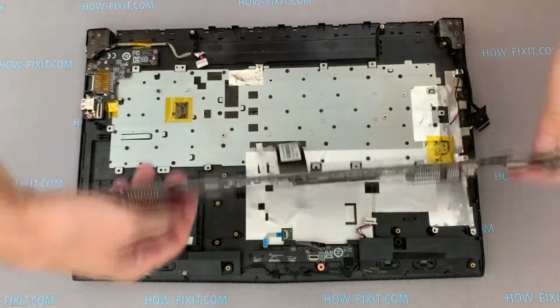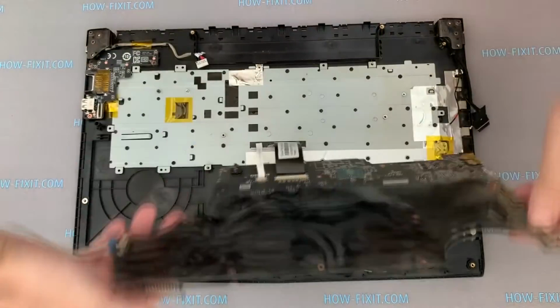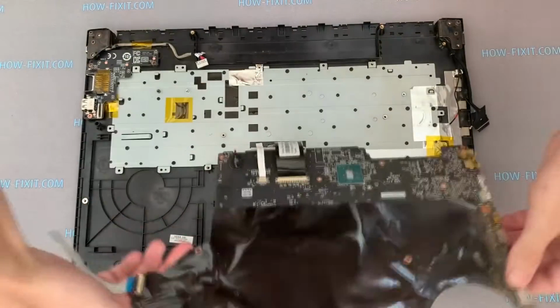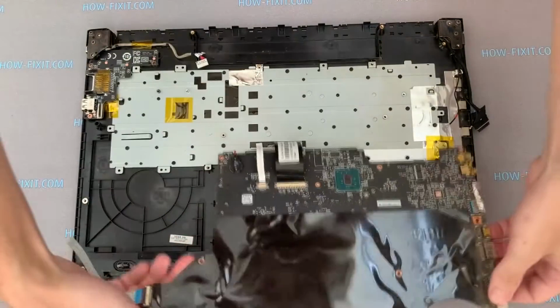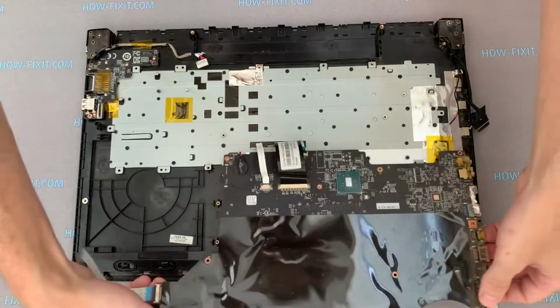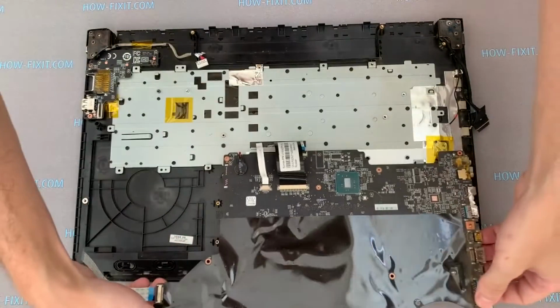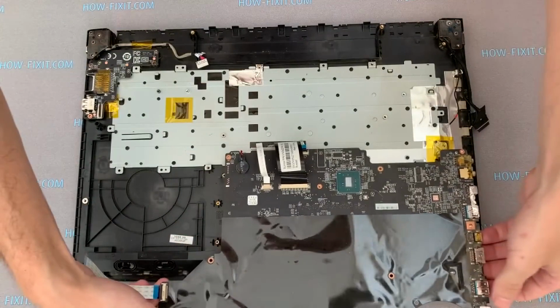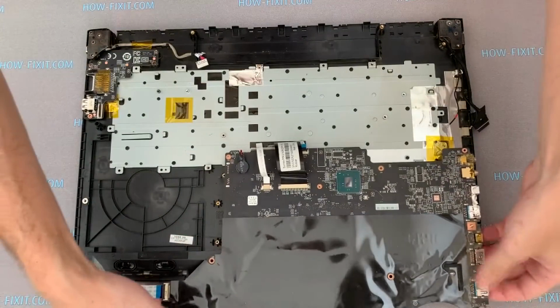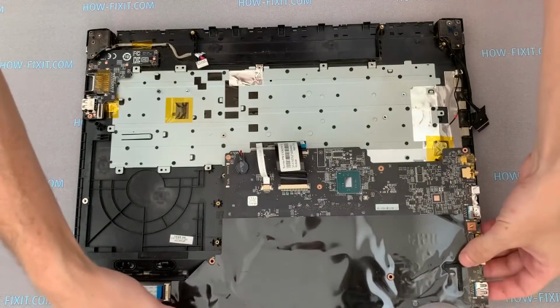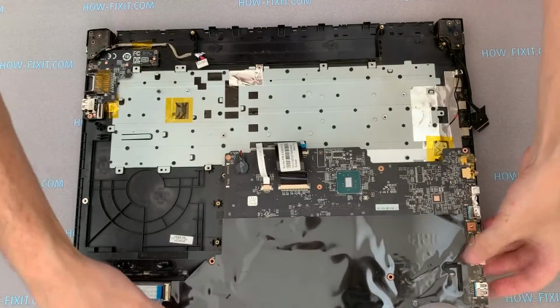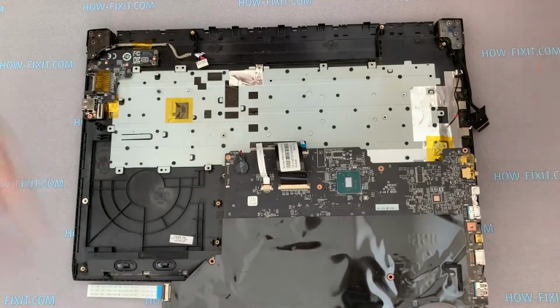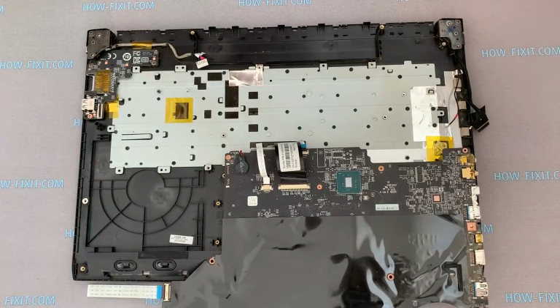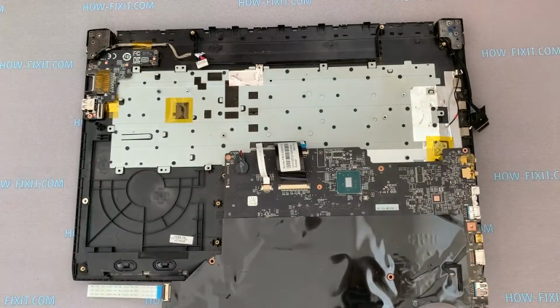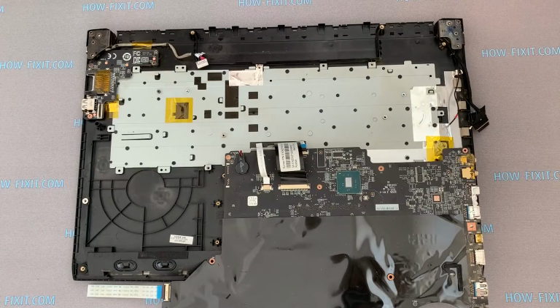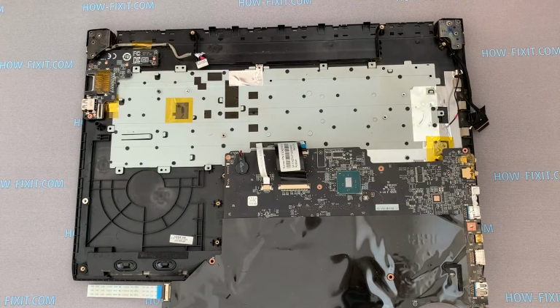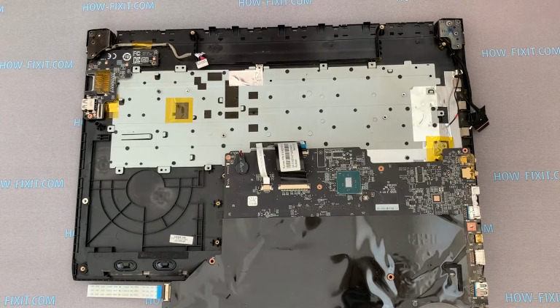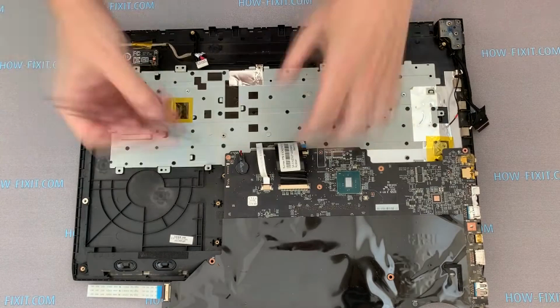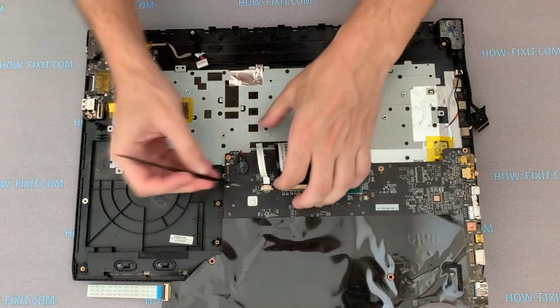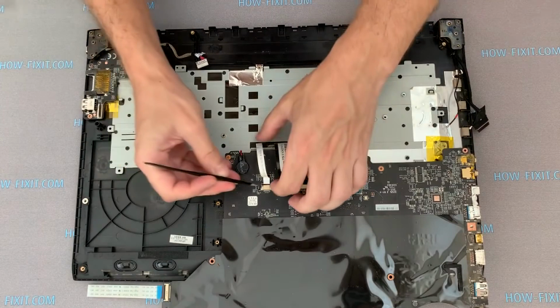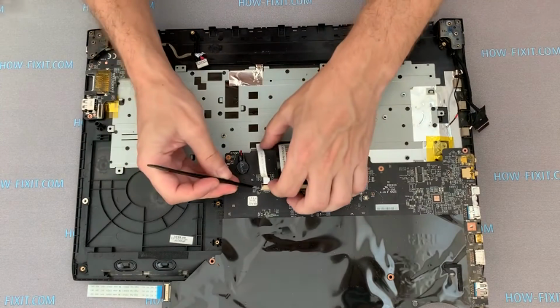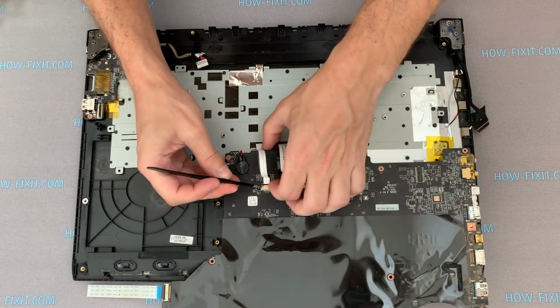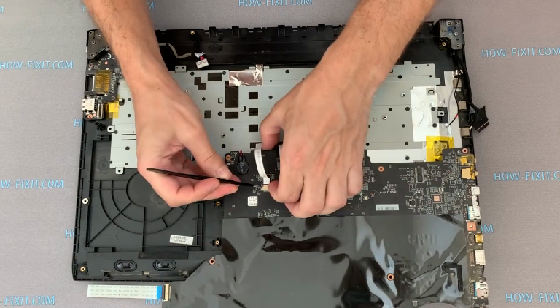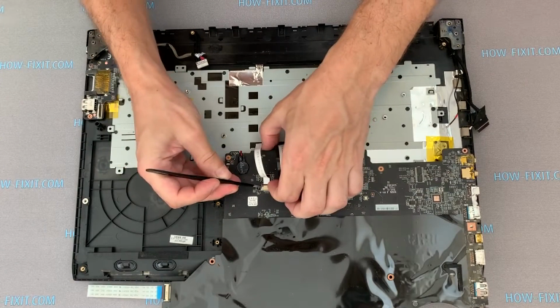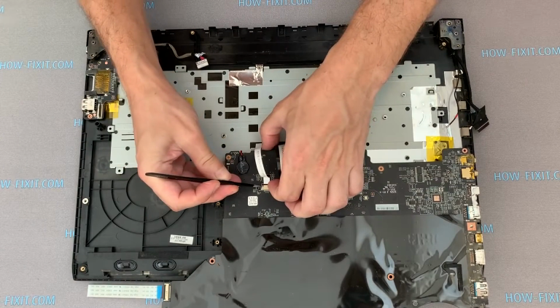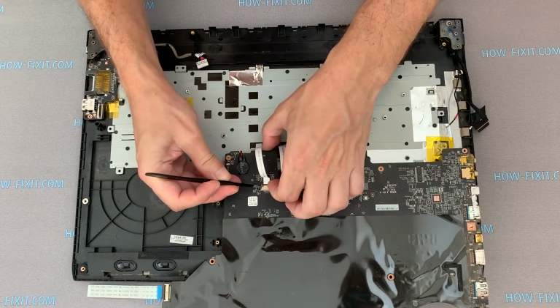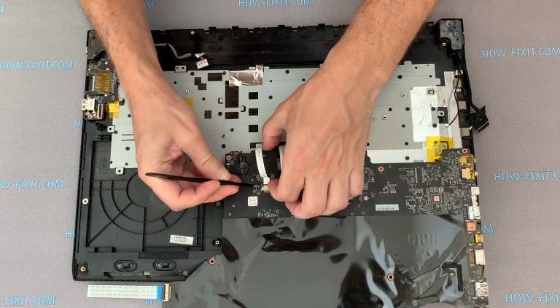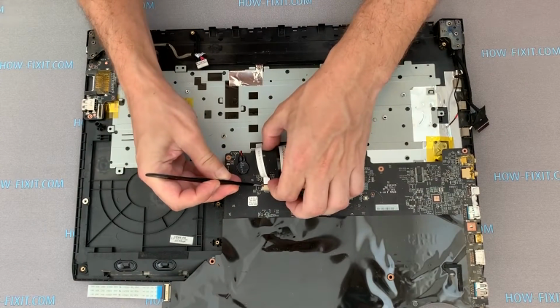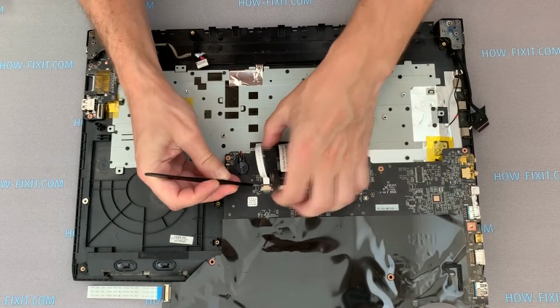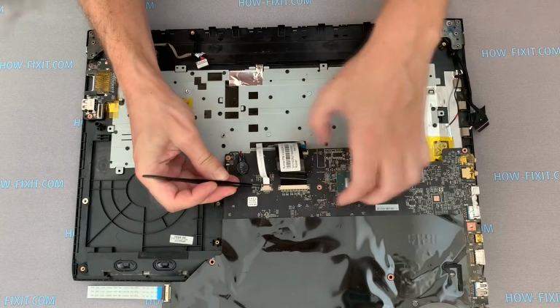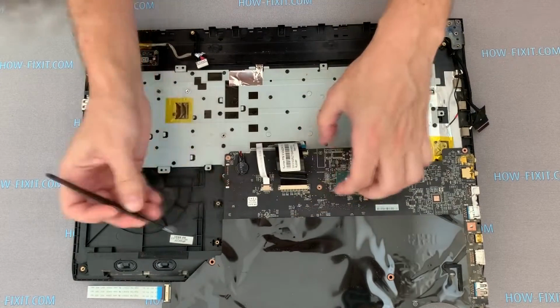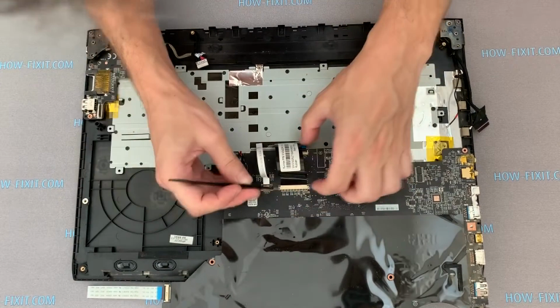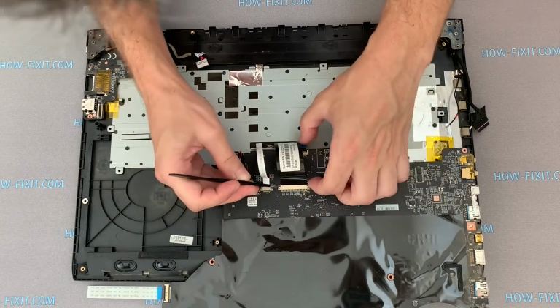On the reverse side of the motherboard, disconnect the keyboard and touchpad cable.